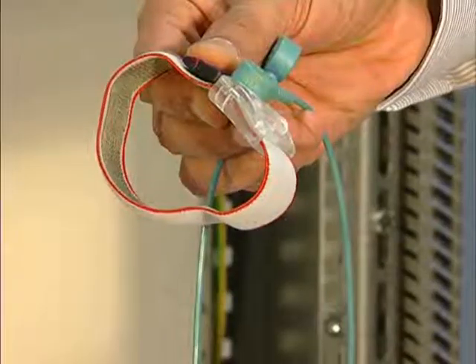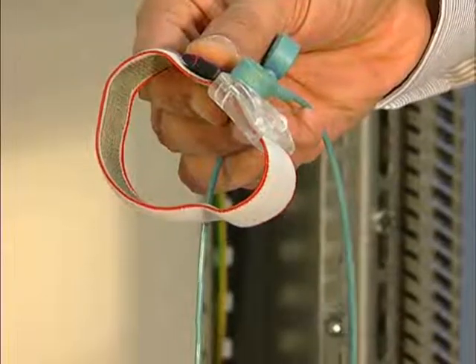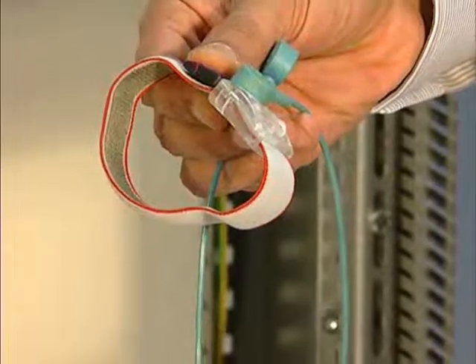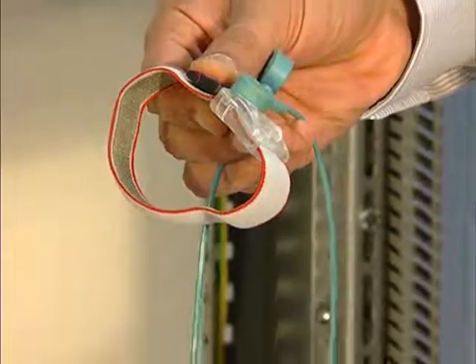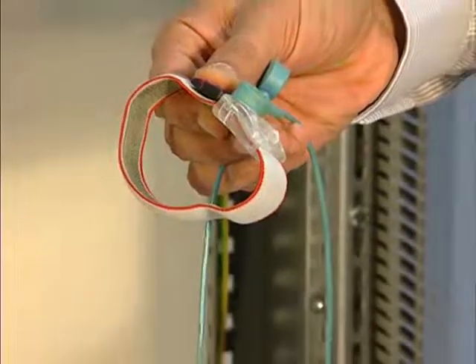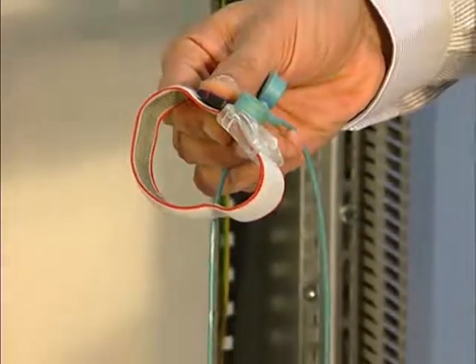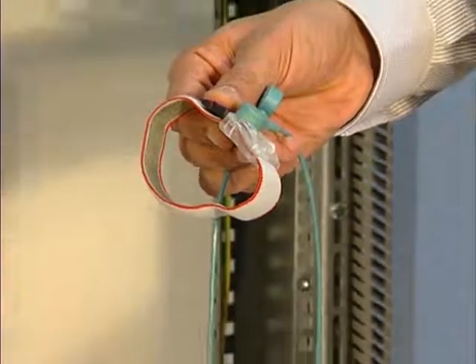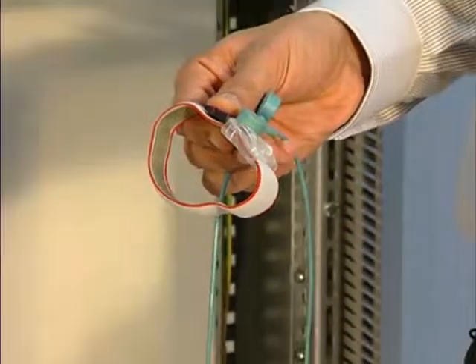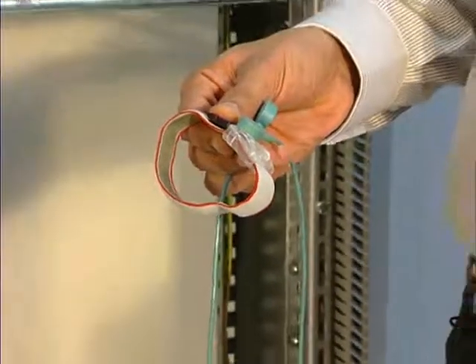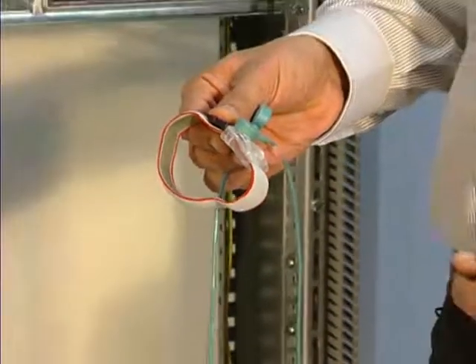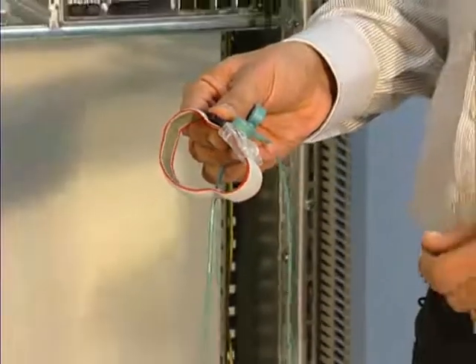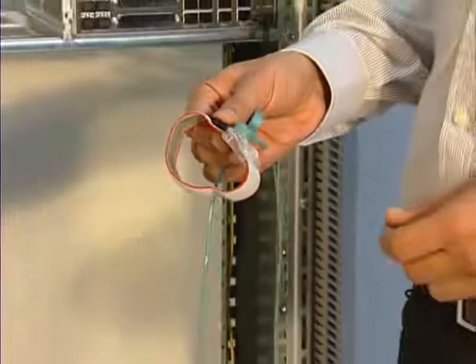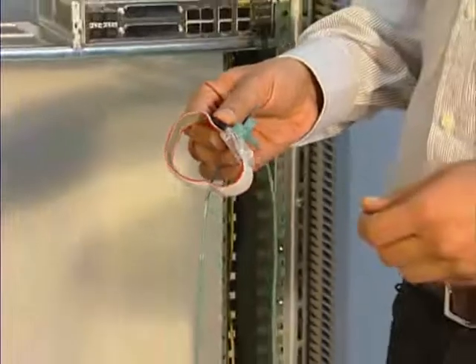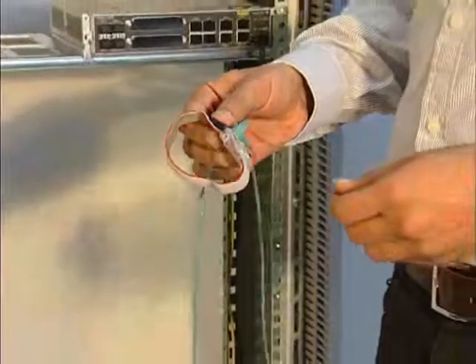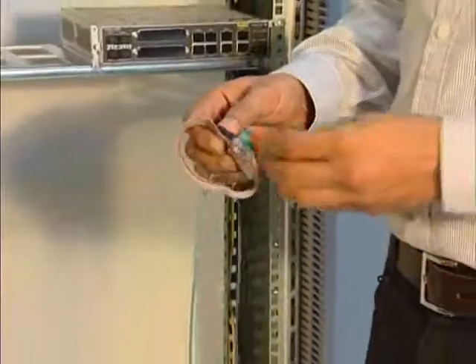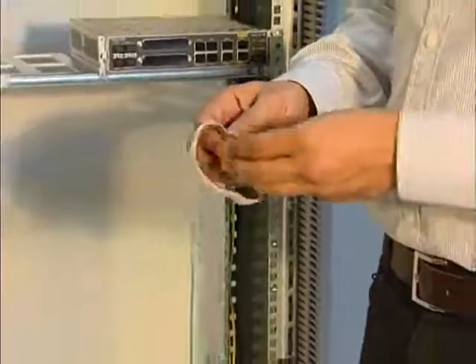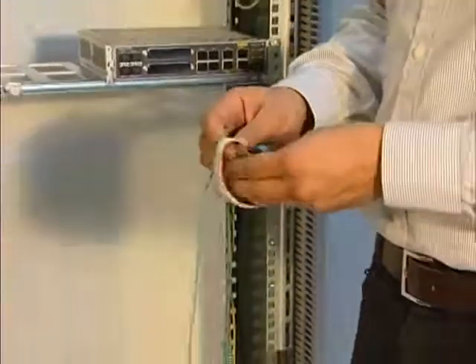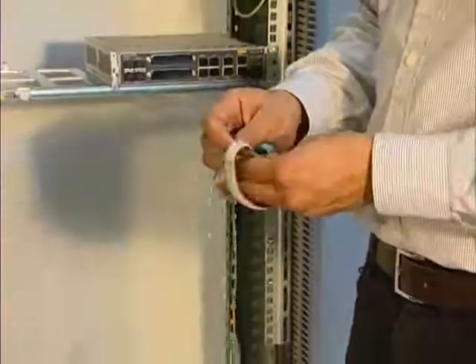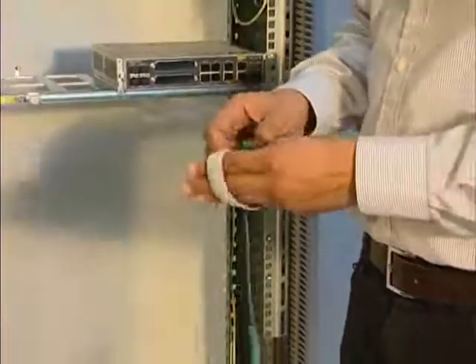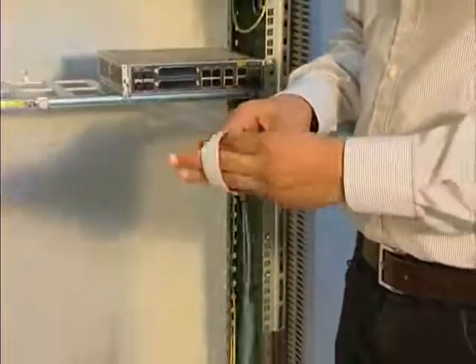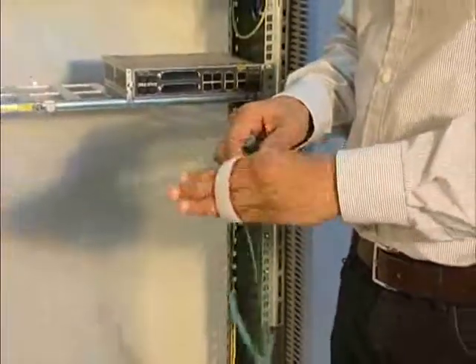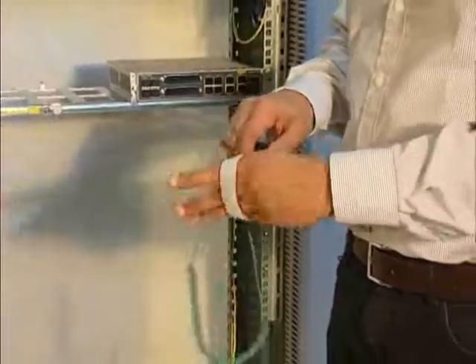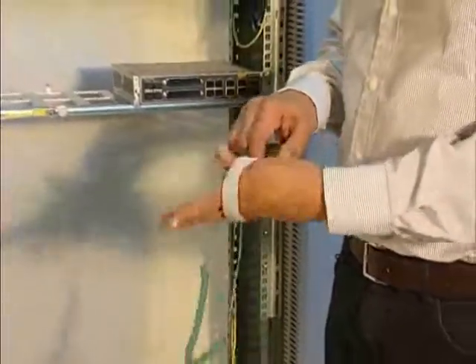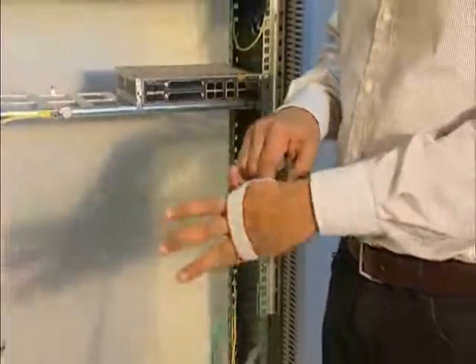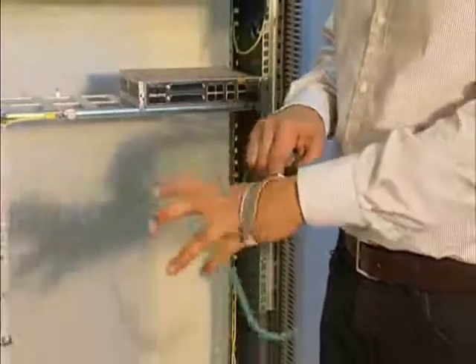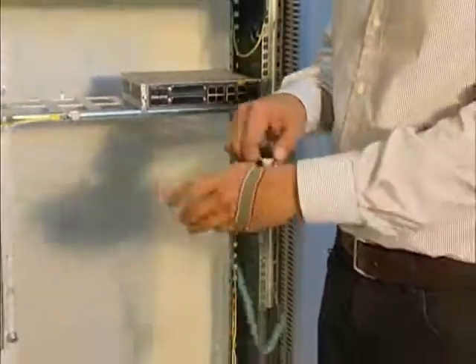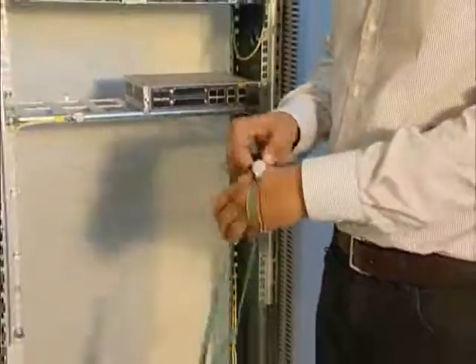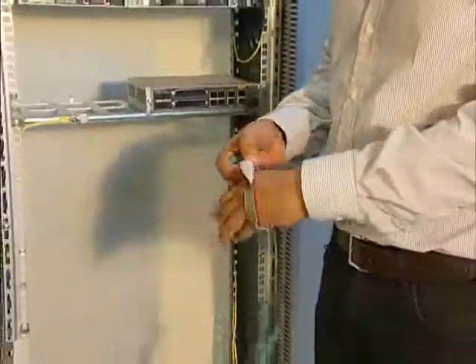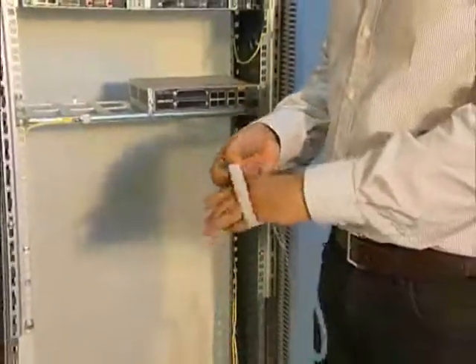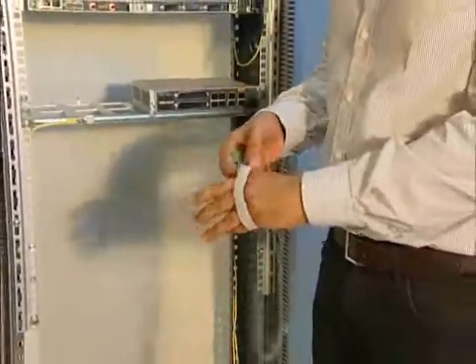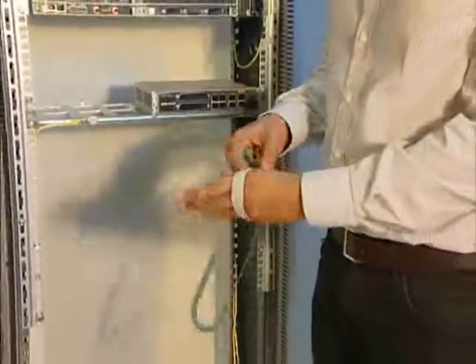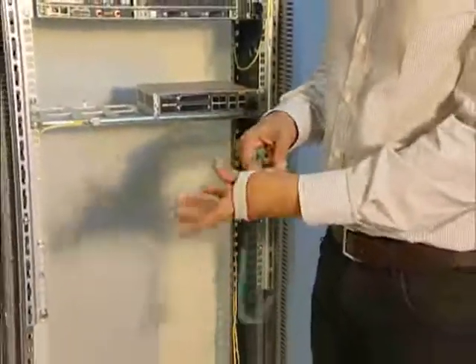Before handling any of the boards, it is mandatory to wear the electrostatic wristband.